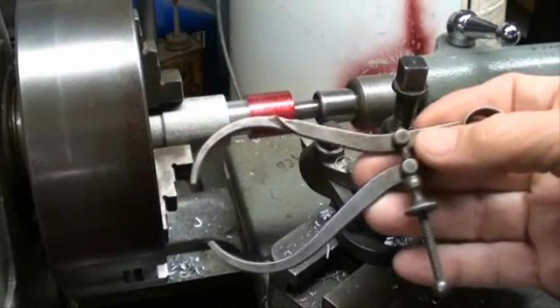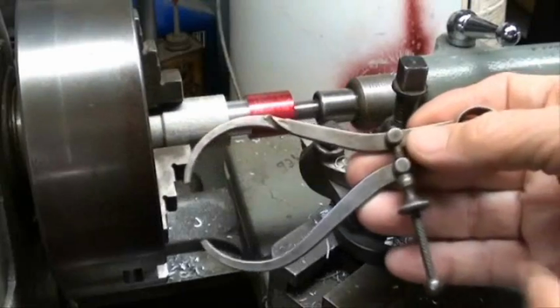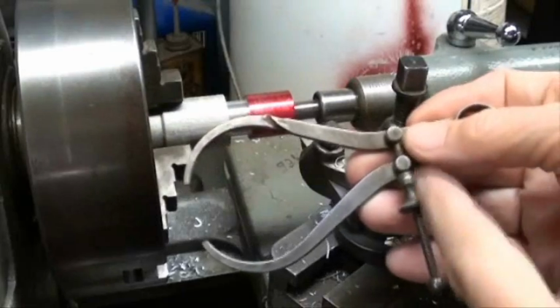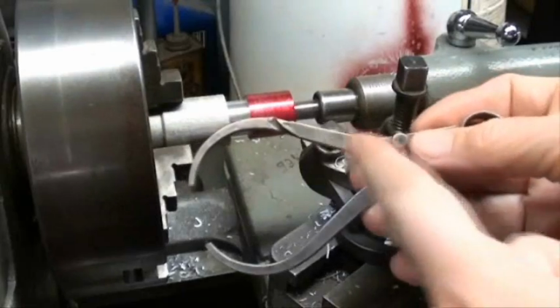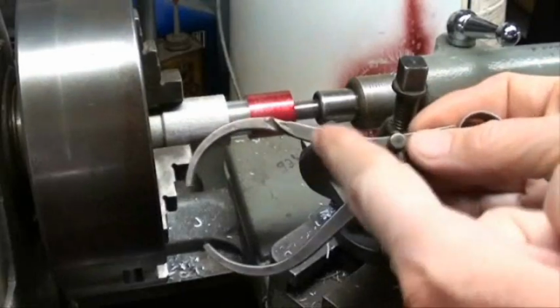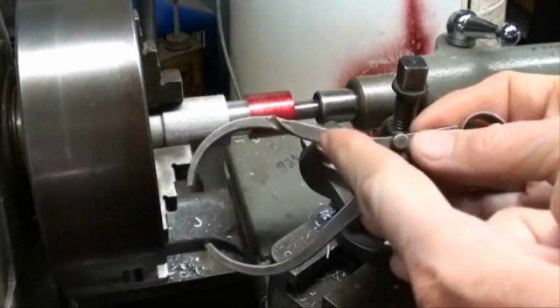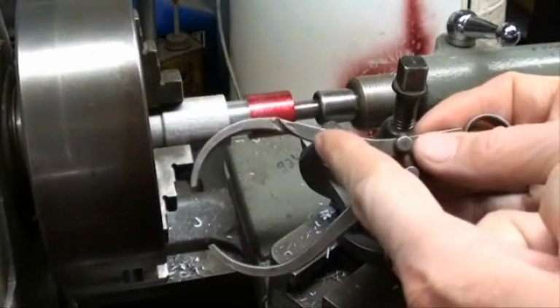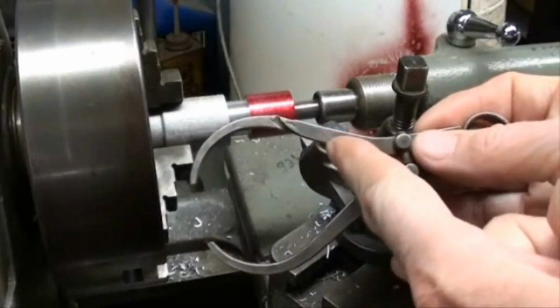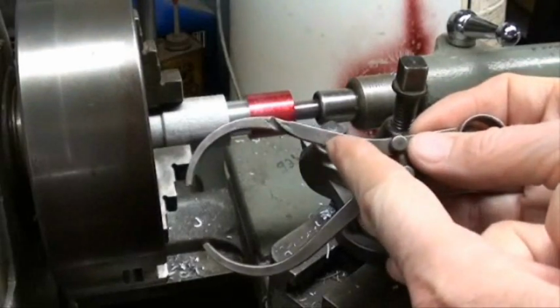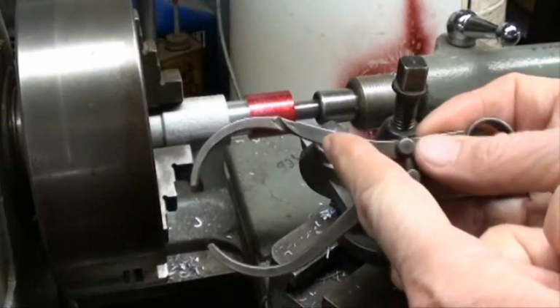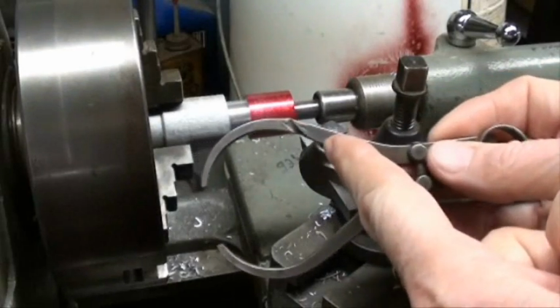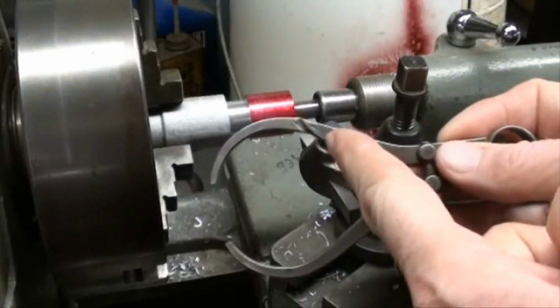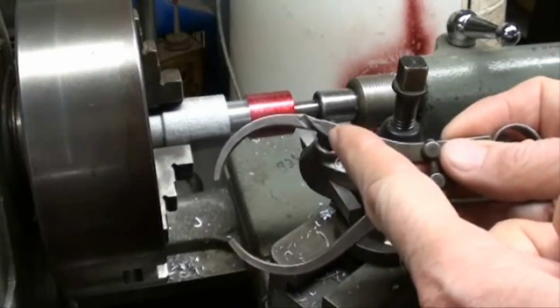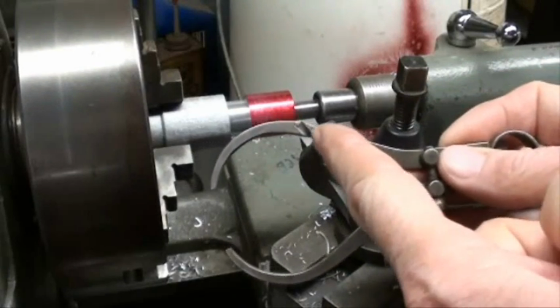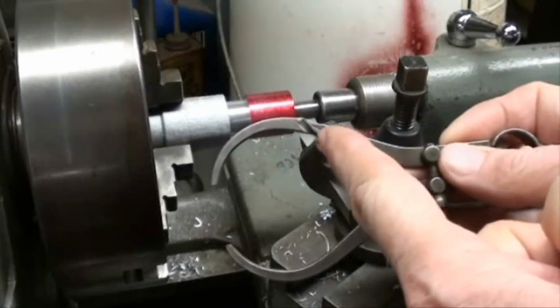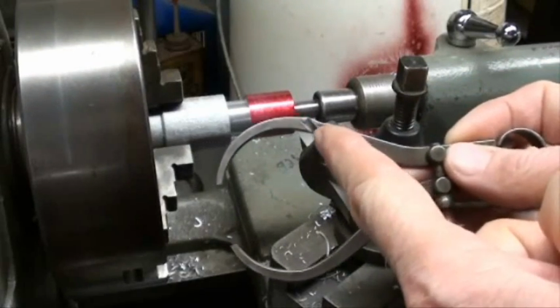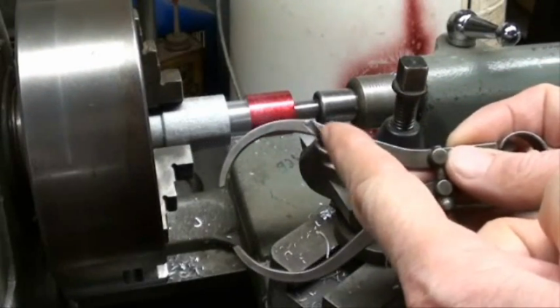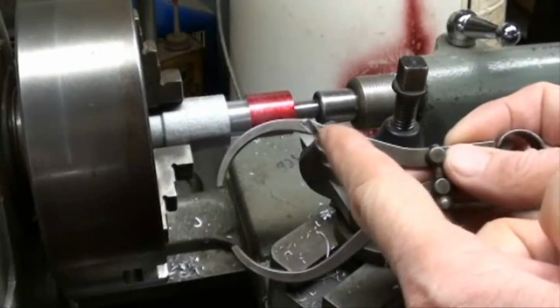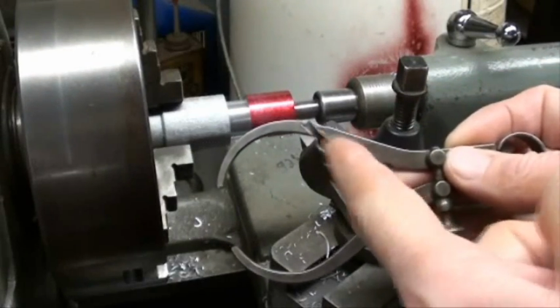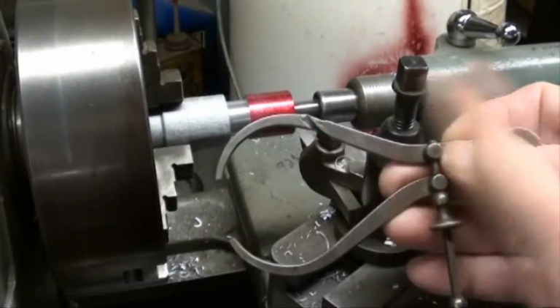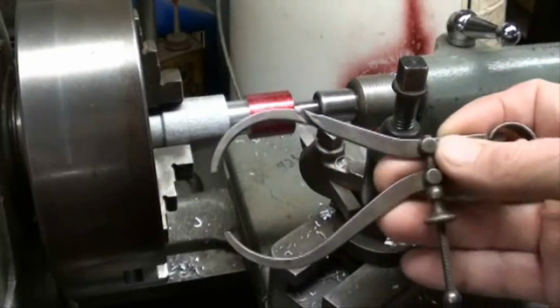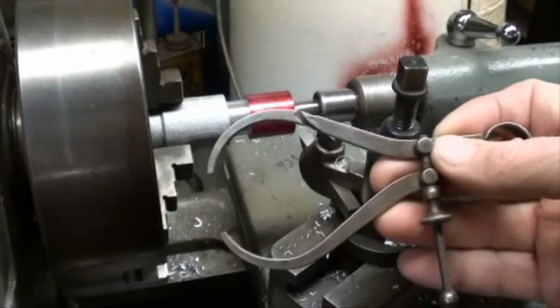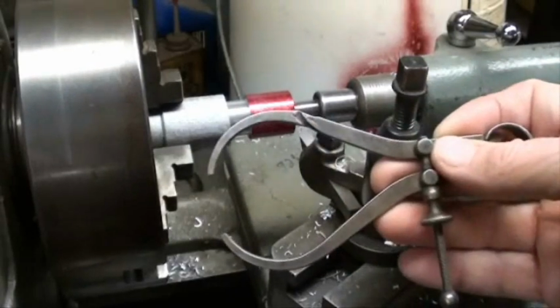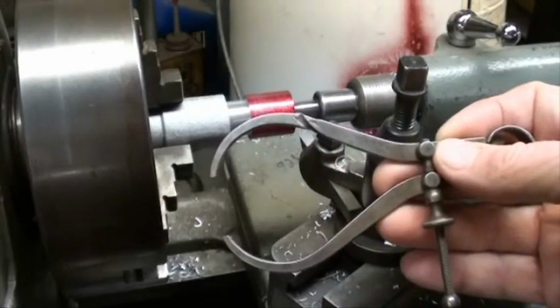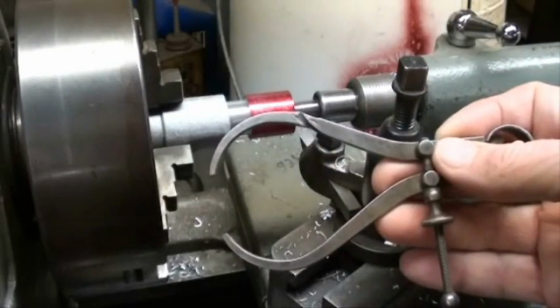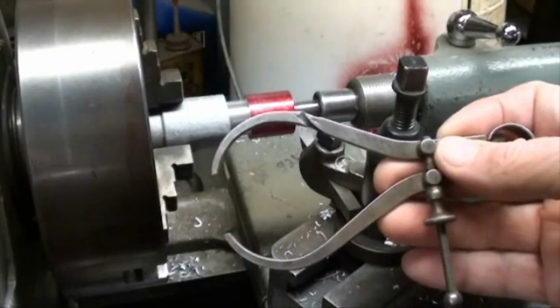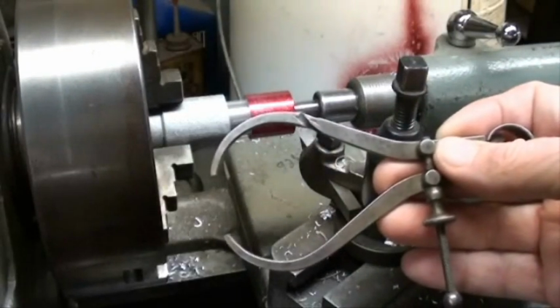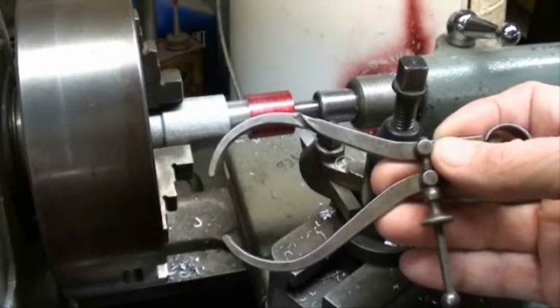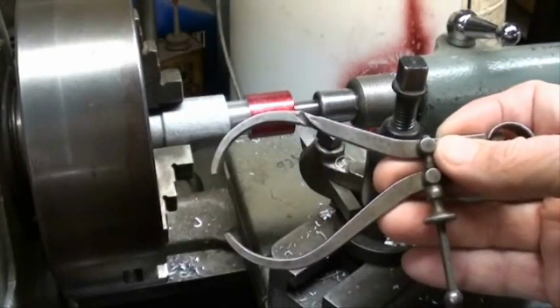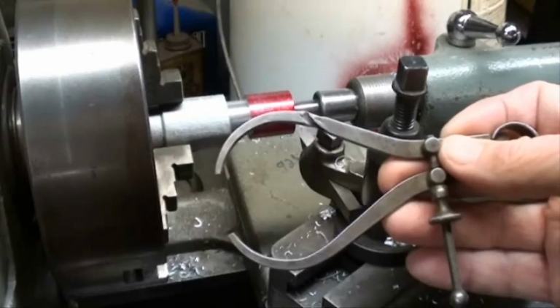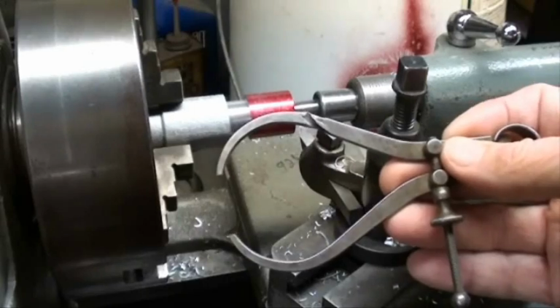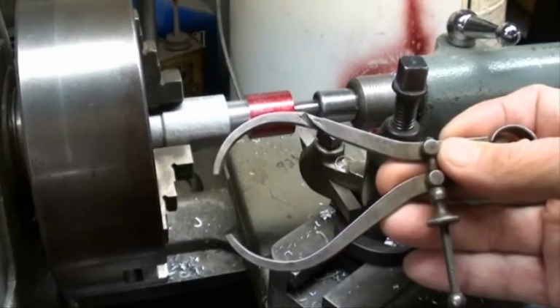I bought this at an auction — look at how somebody got that caught in a machine, and it wasn't me.